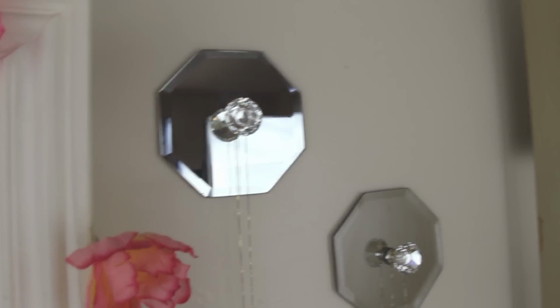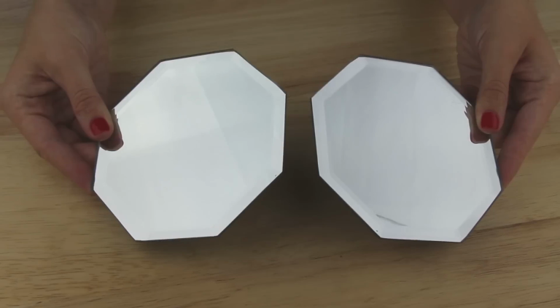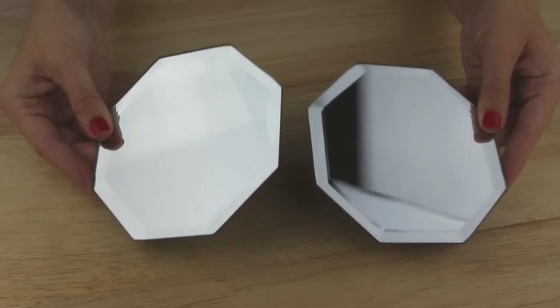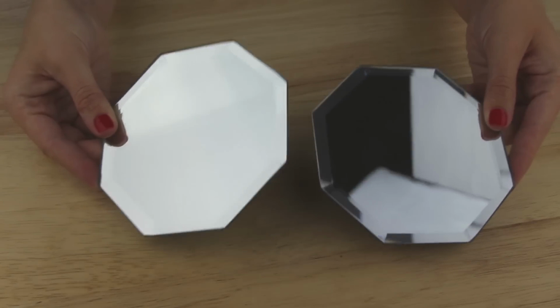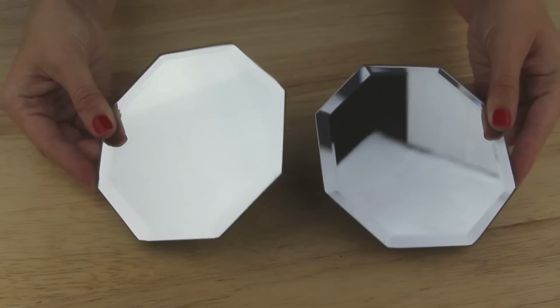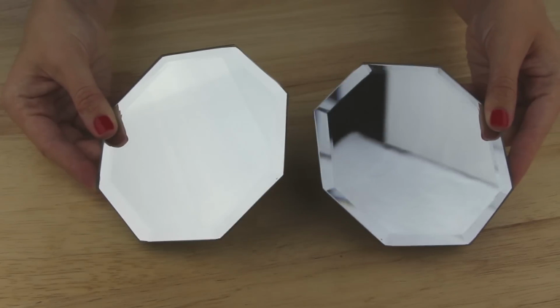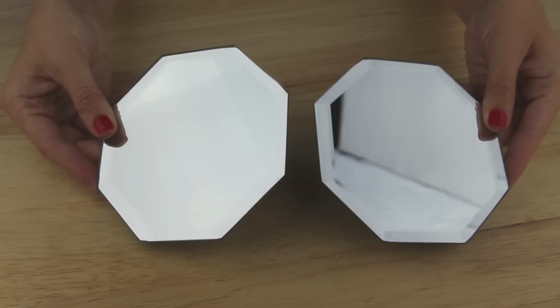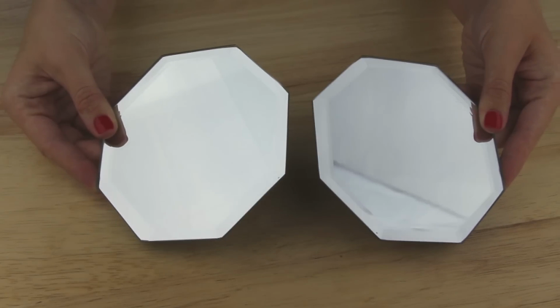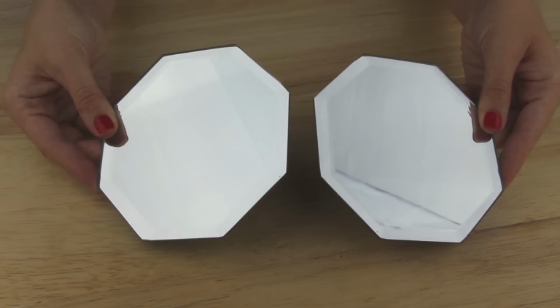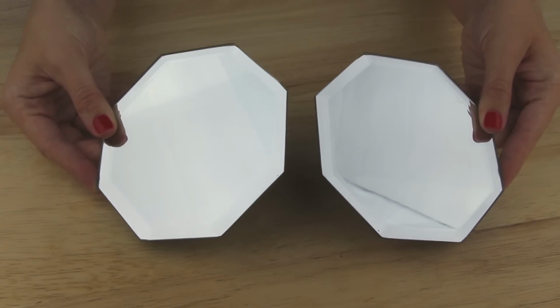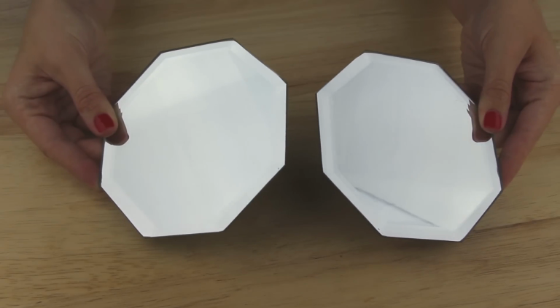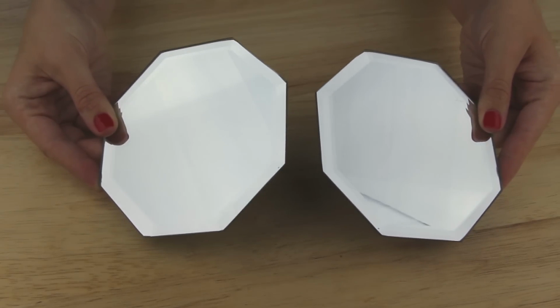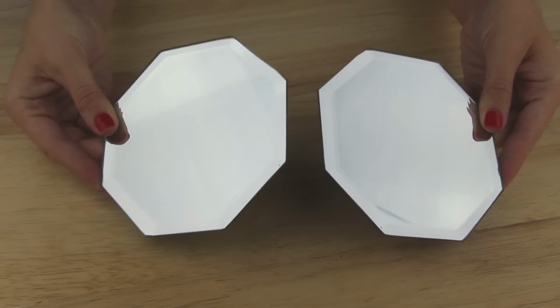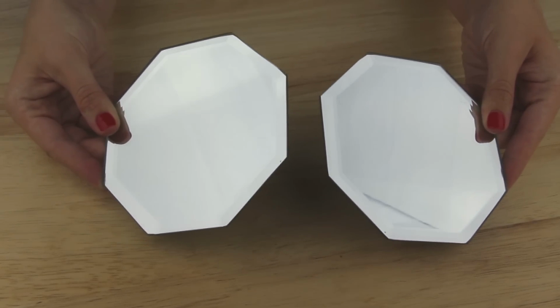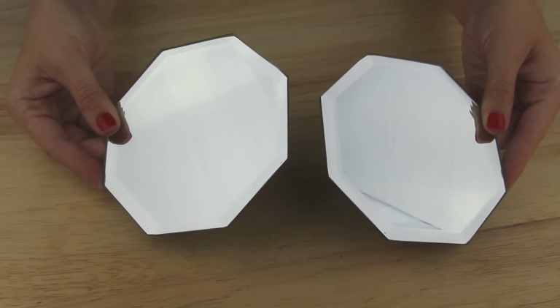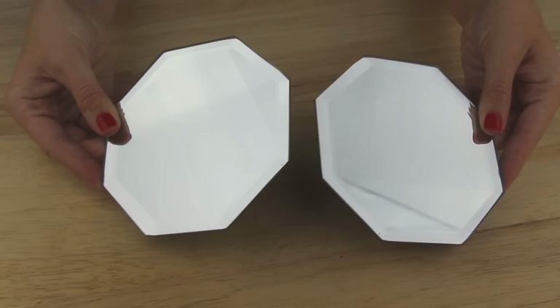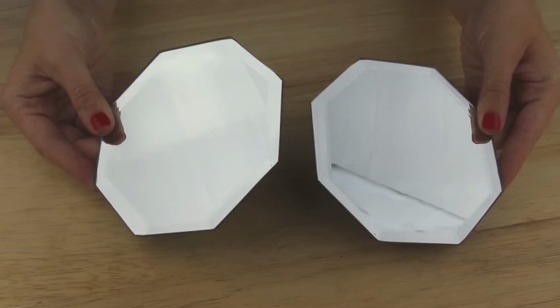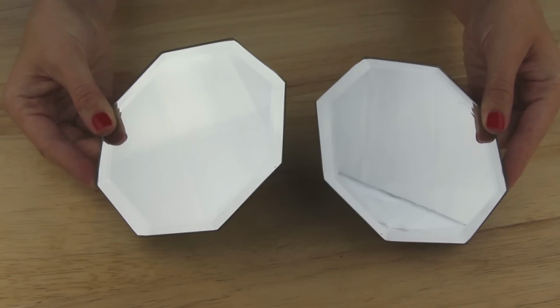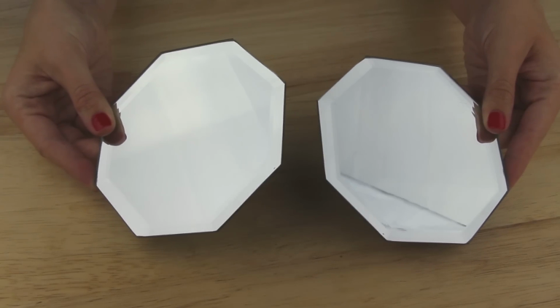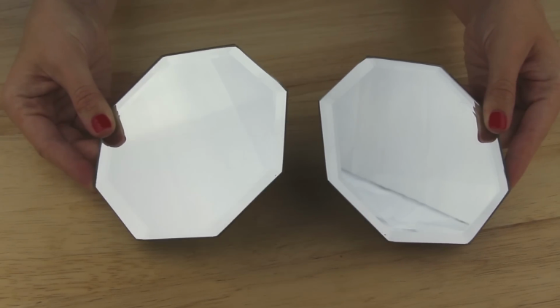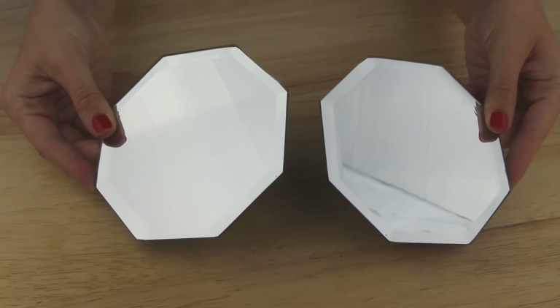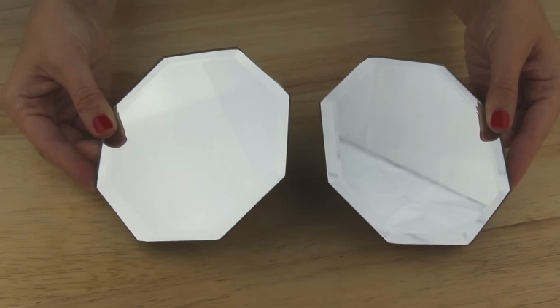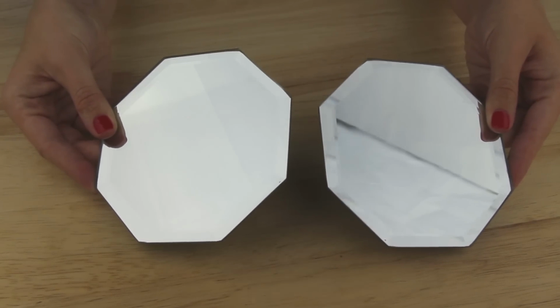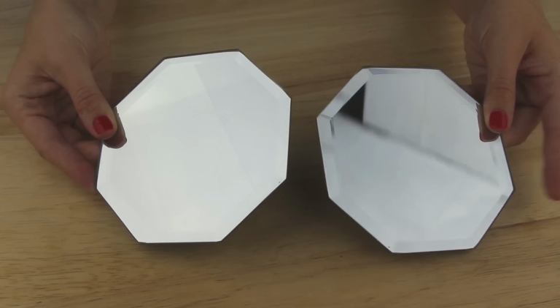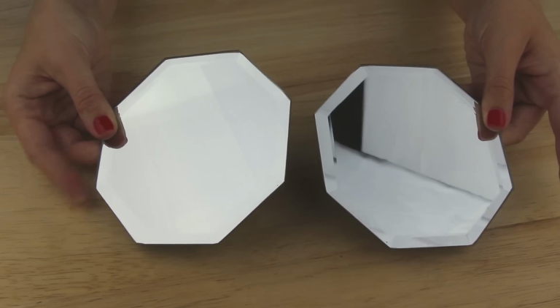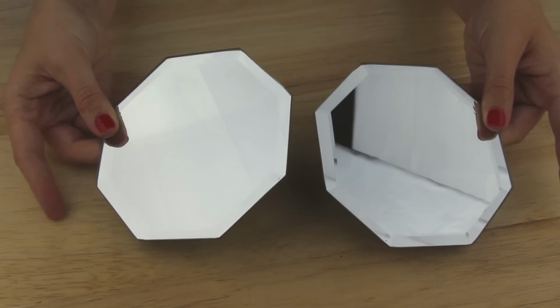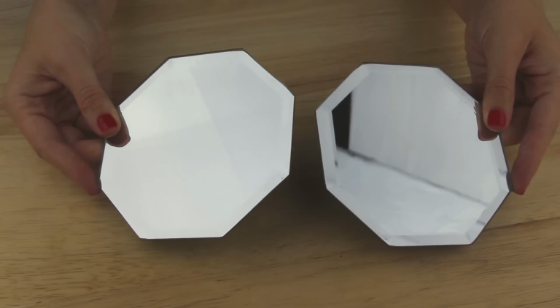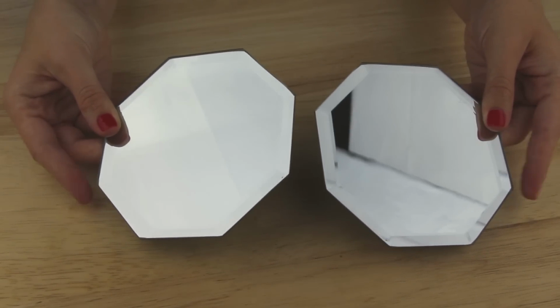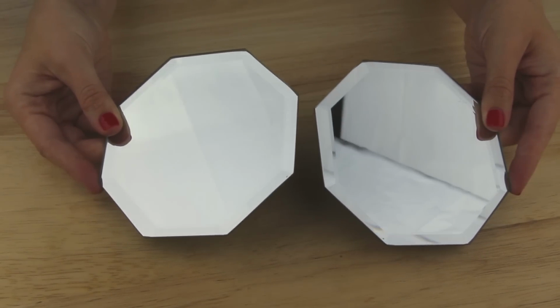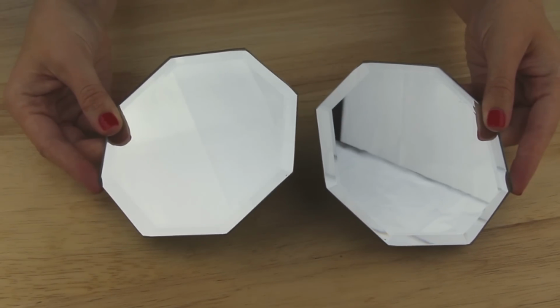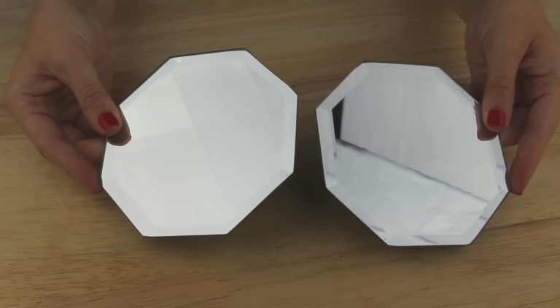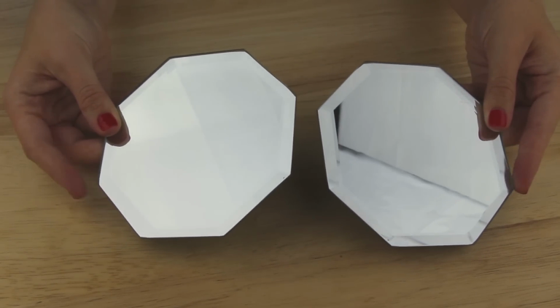Here are the mirrors I got from my dollar store. They also had ones that were squares or circles, but I chose these octagon ones.